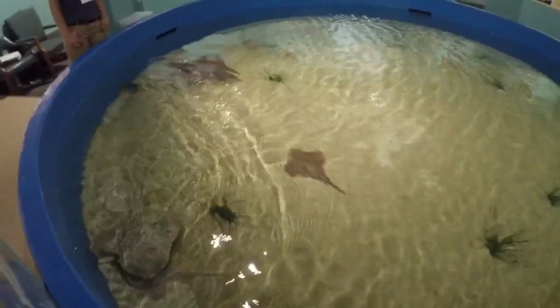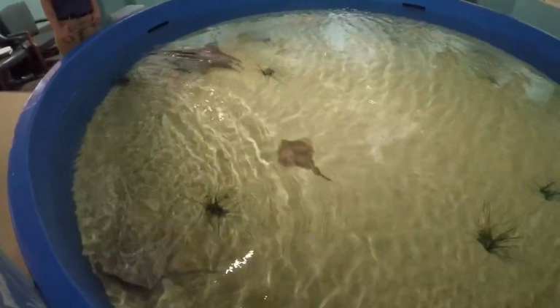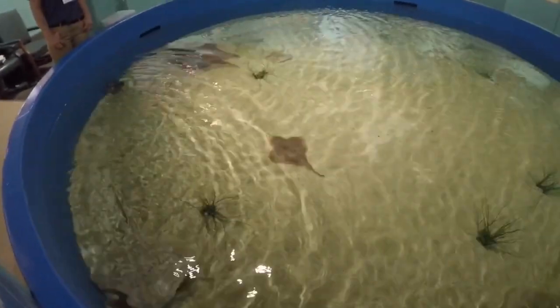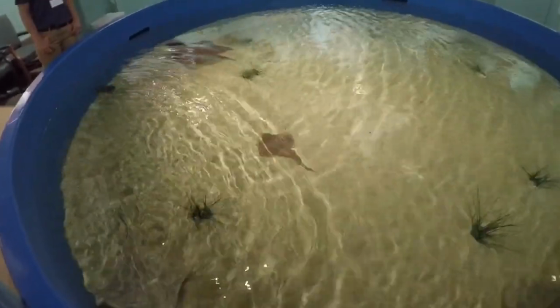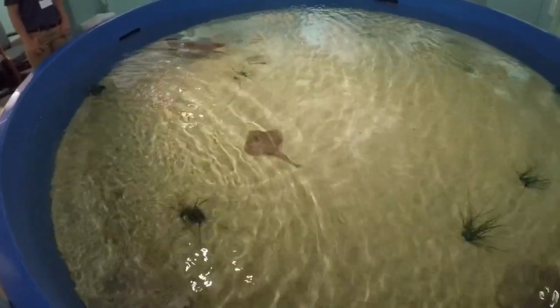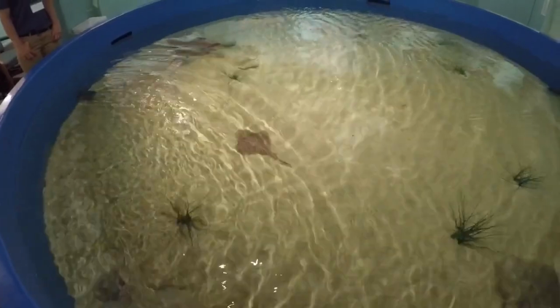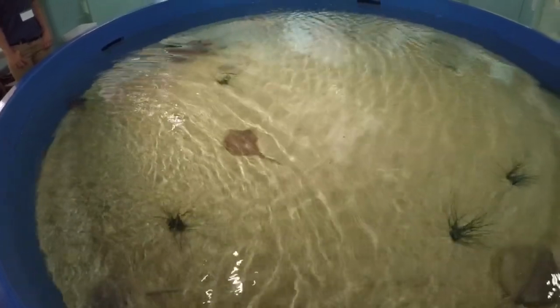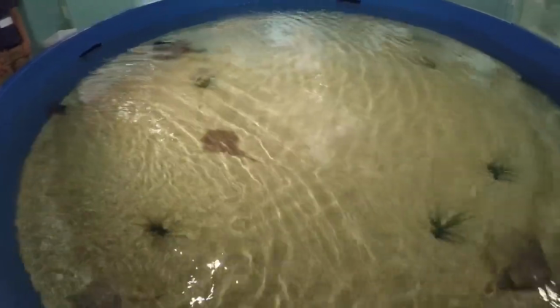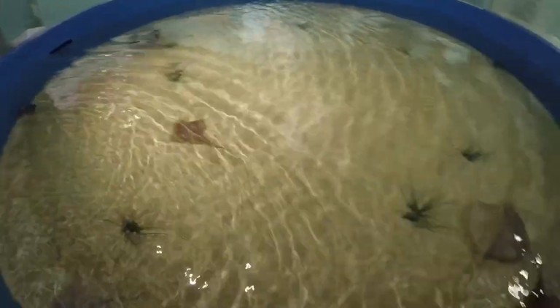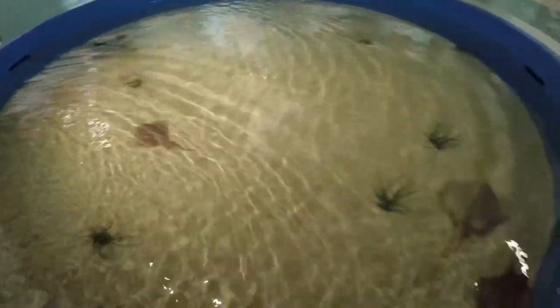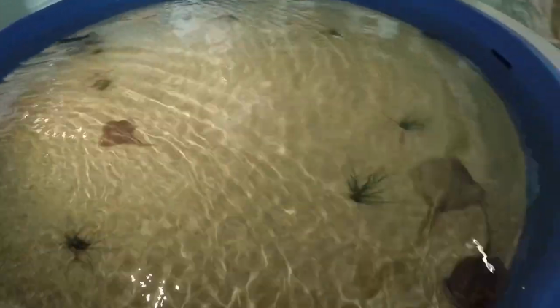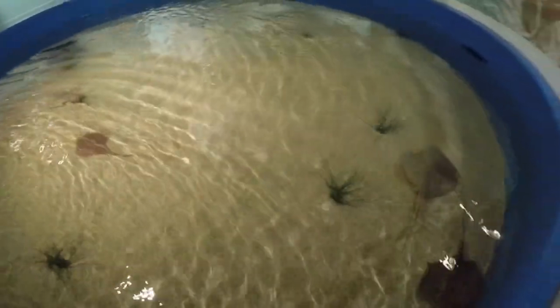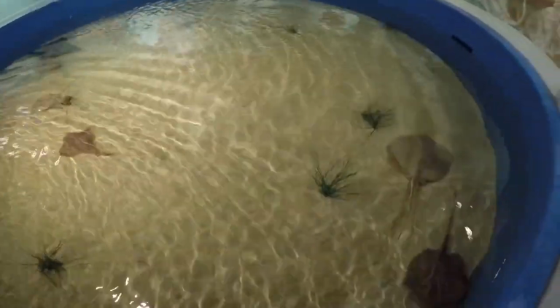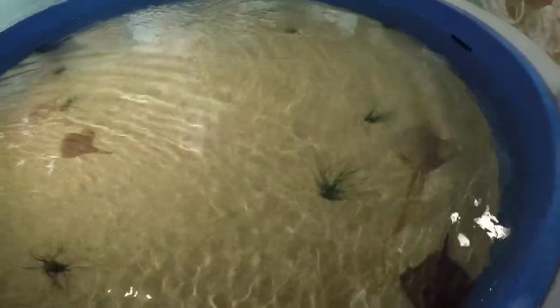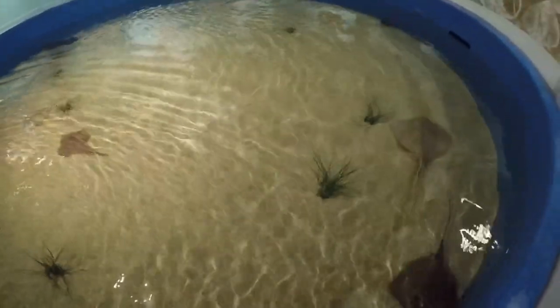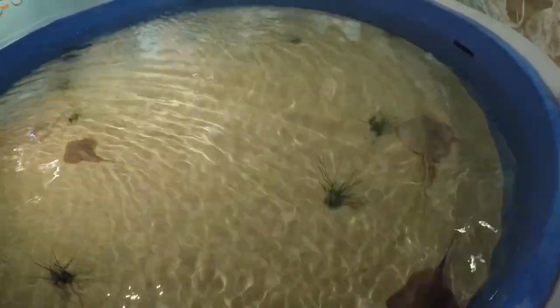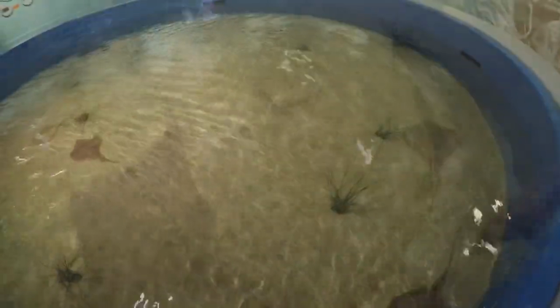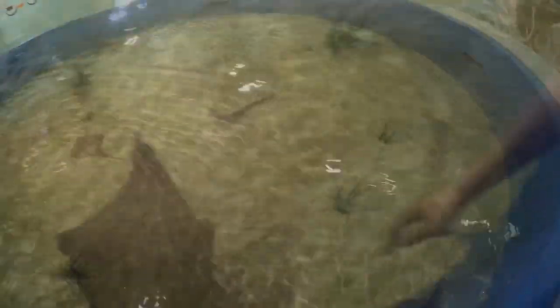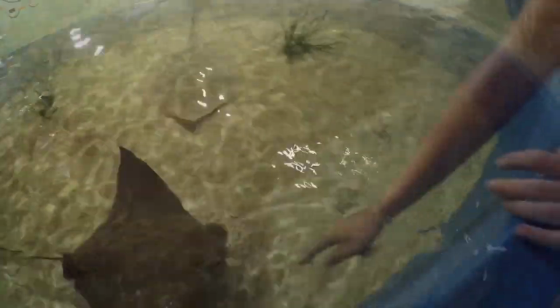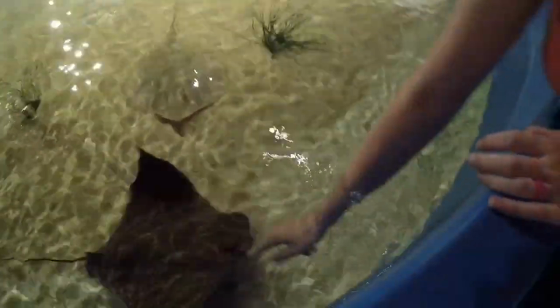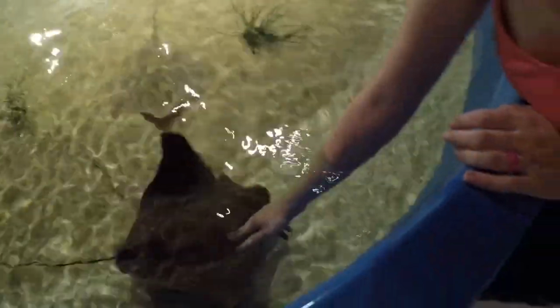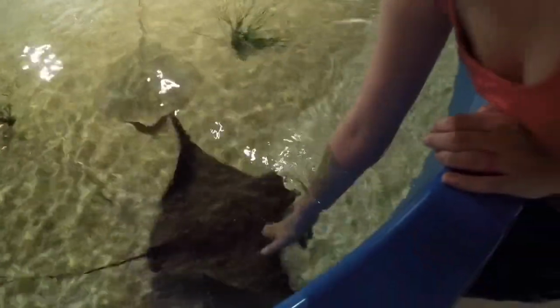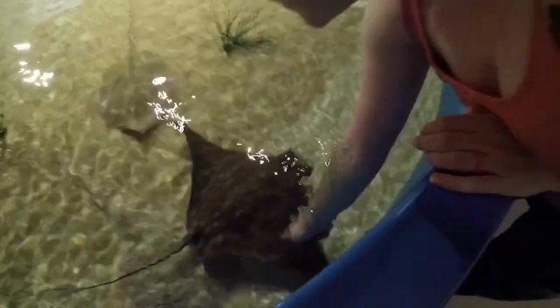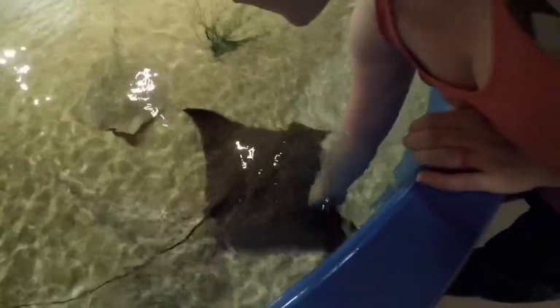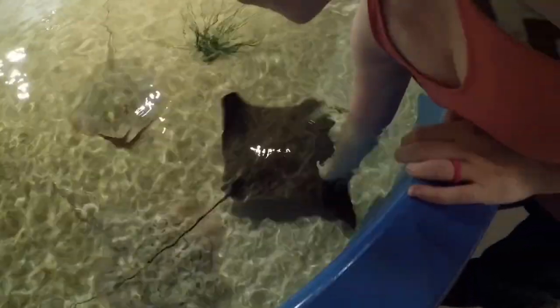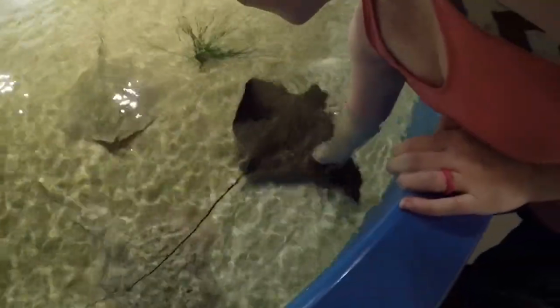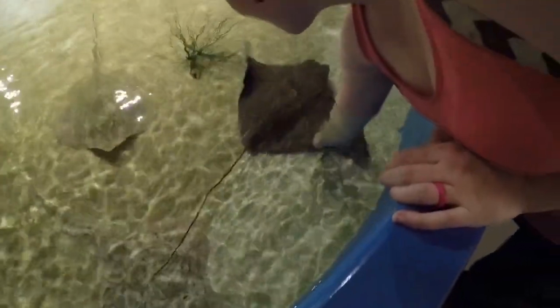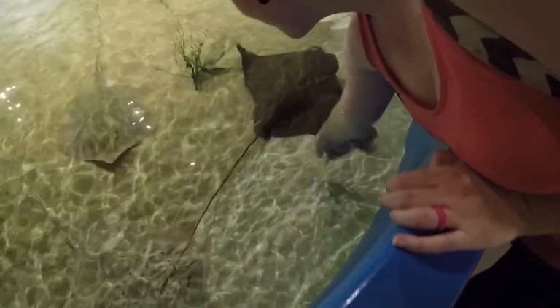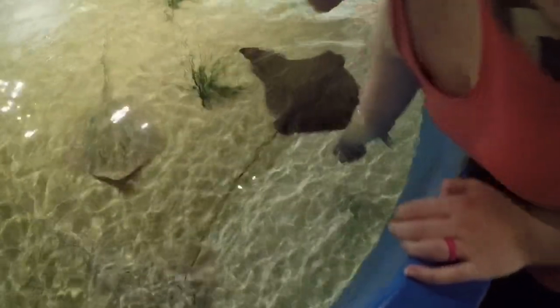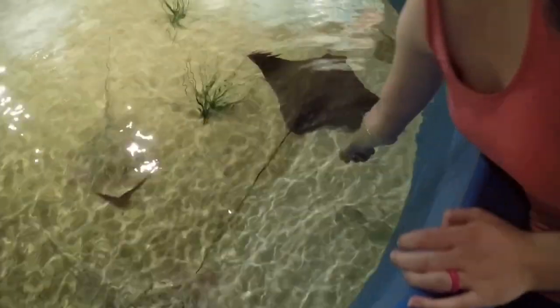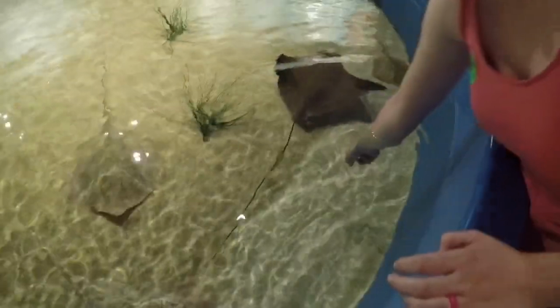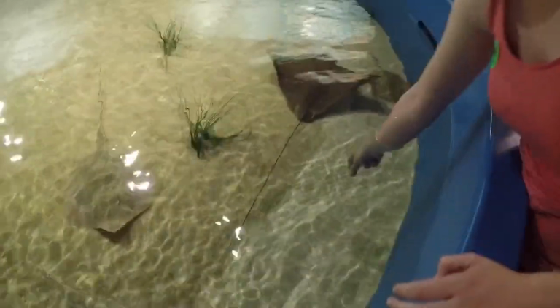Hi little guys. Do you want some cow-nose? Yes. Hello, Mr. Cow-nose. Oh, you're so cow-nose.